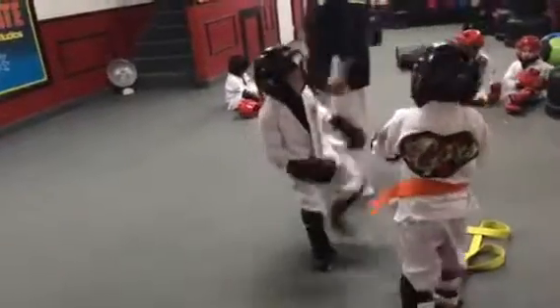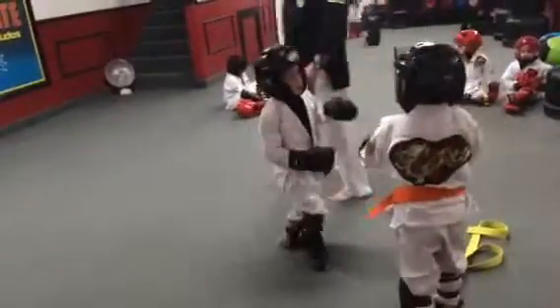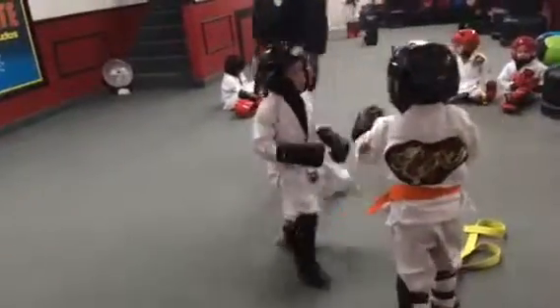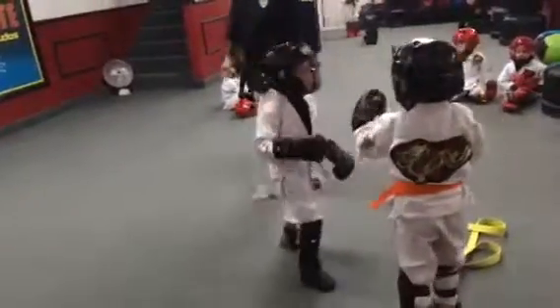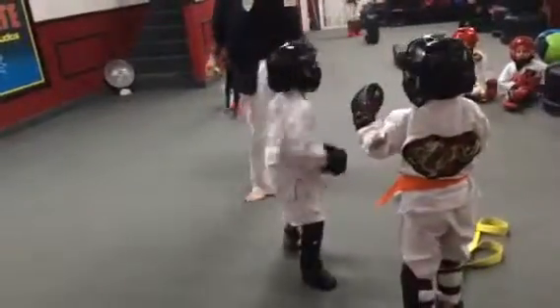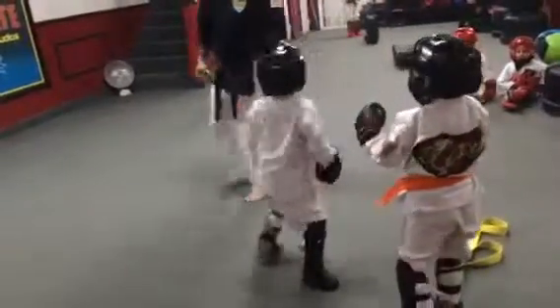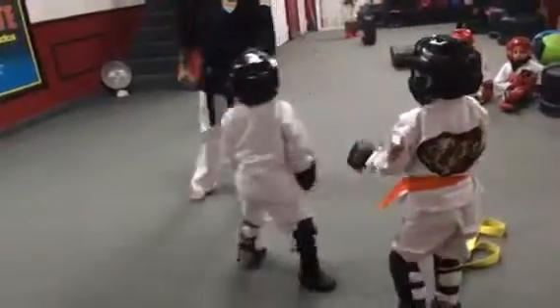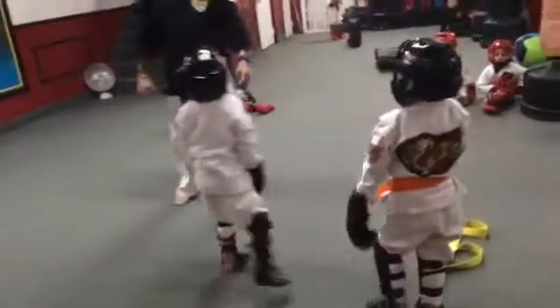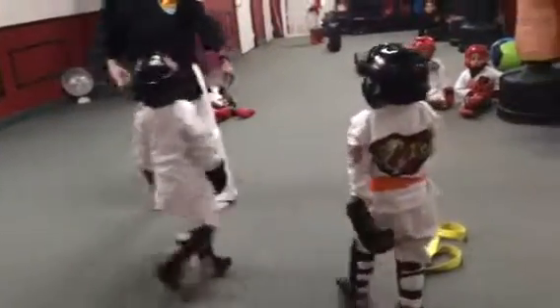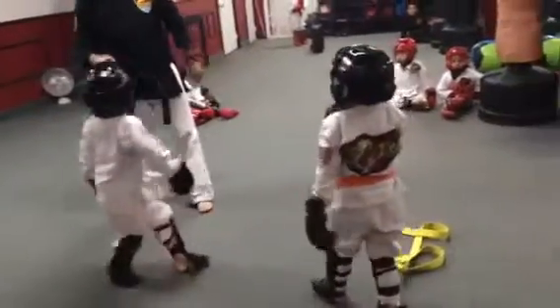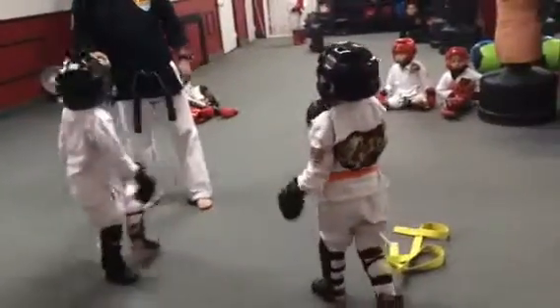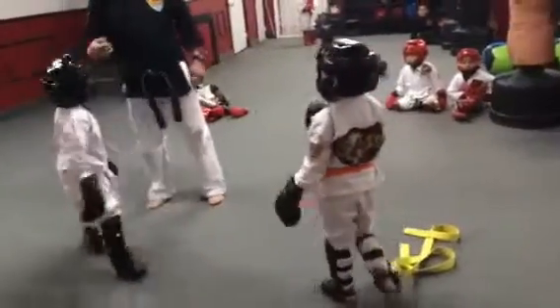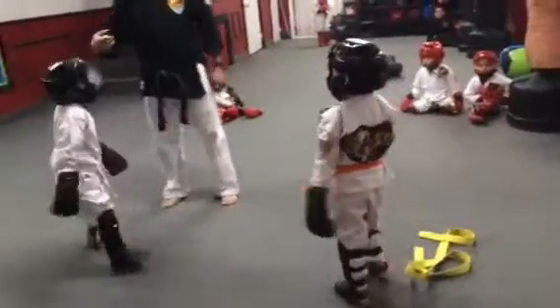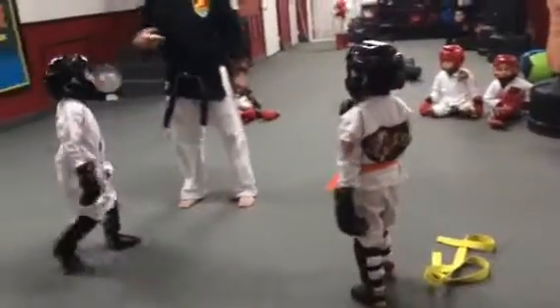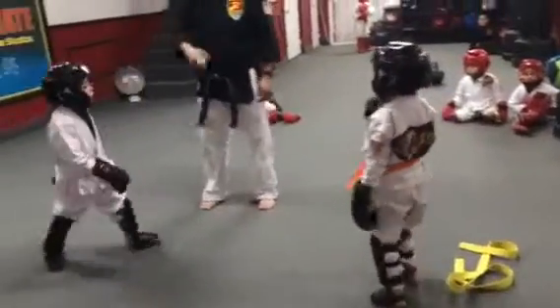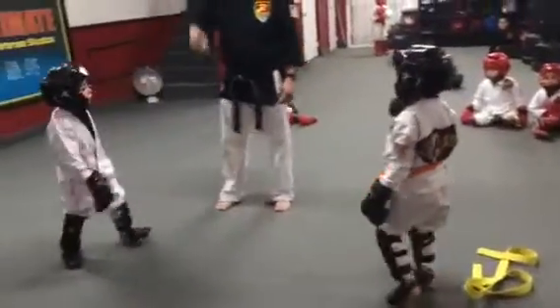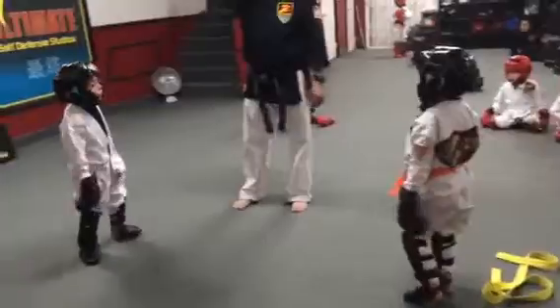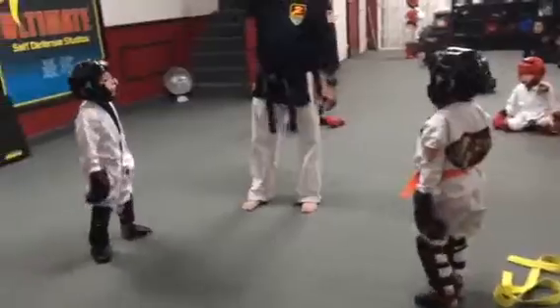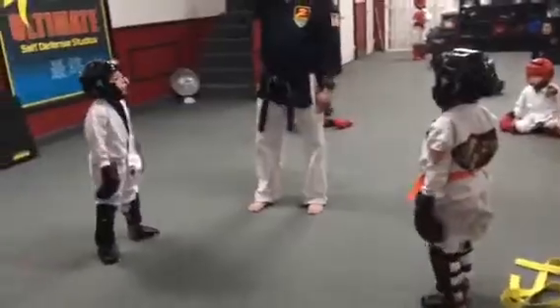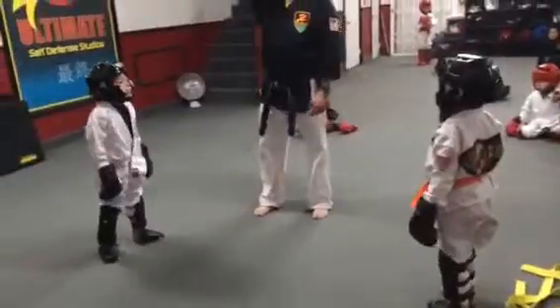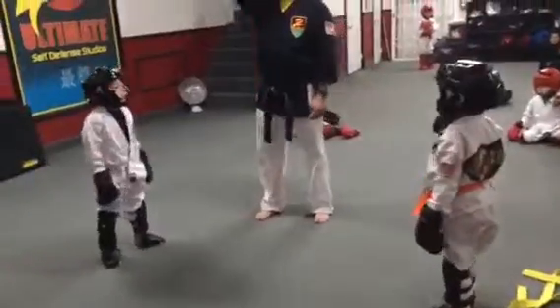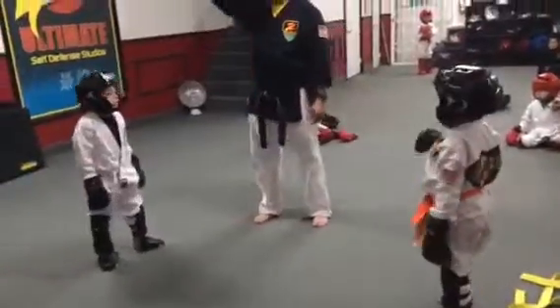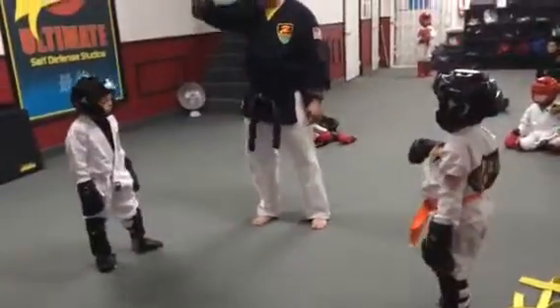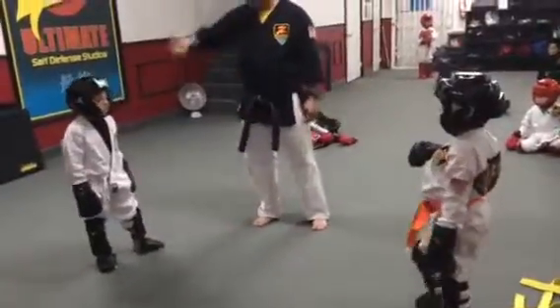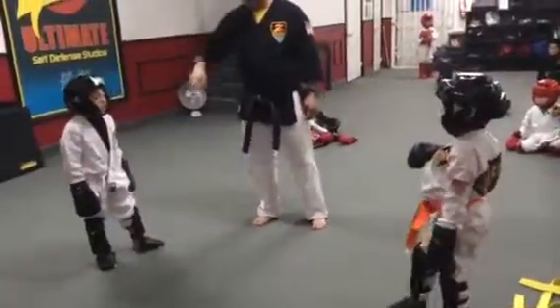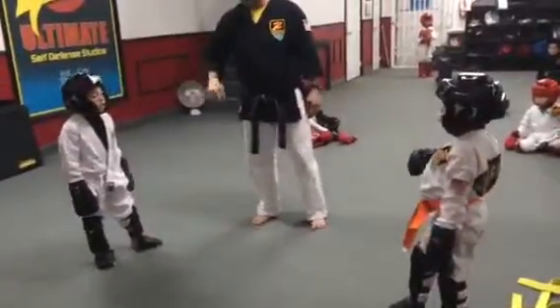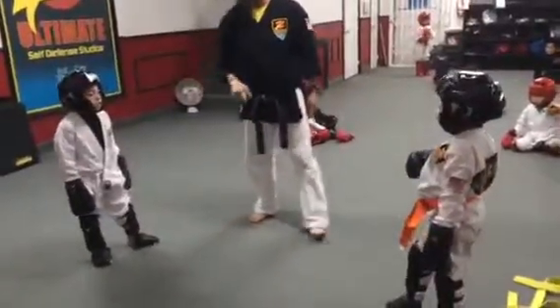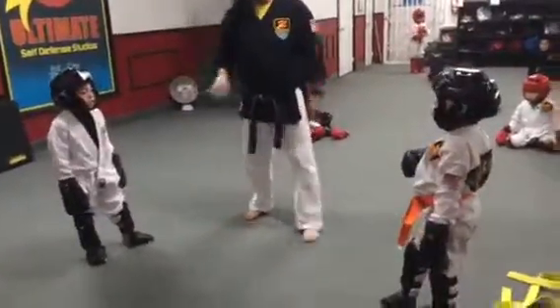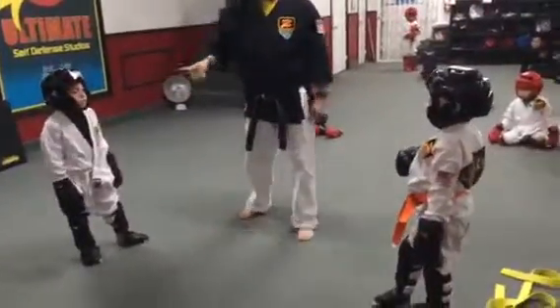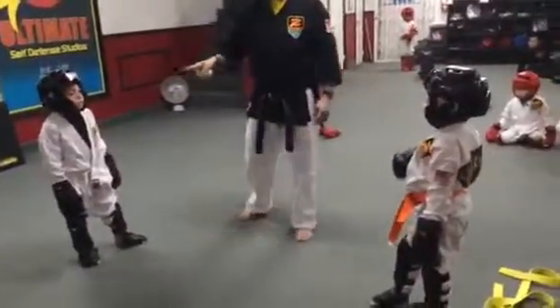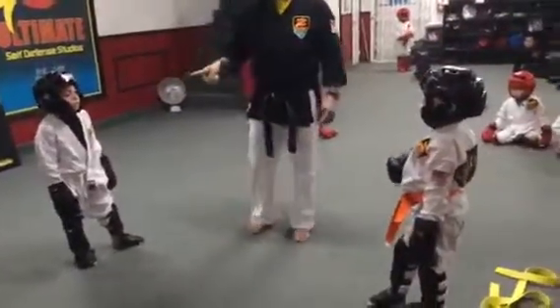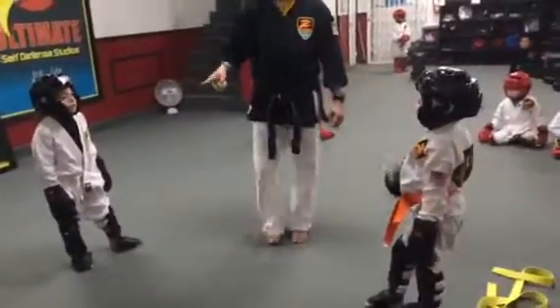Up. Make sure your kicks are going straight, not up, okay? Because you are going to kick someone in the face.